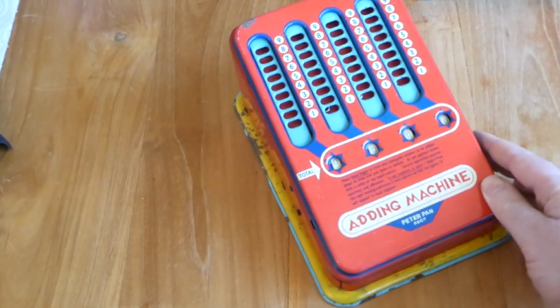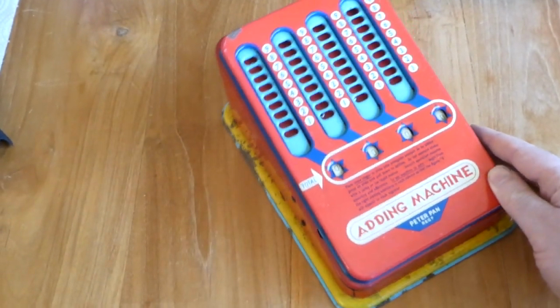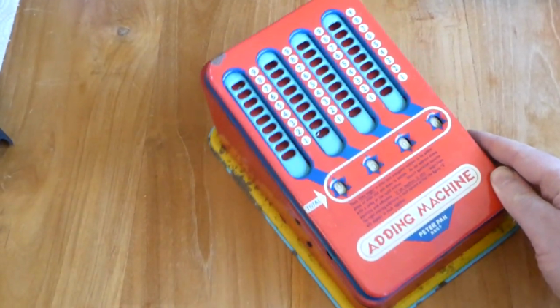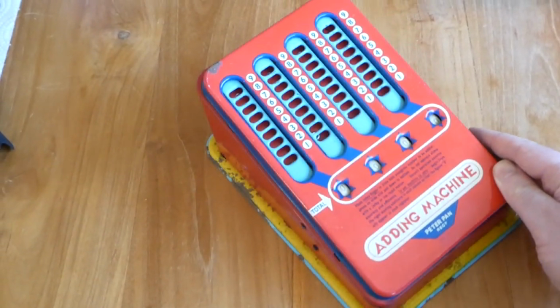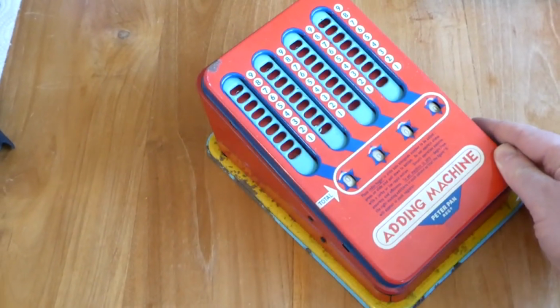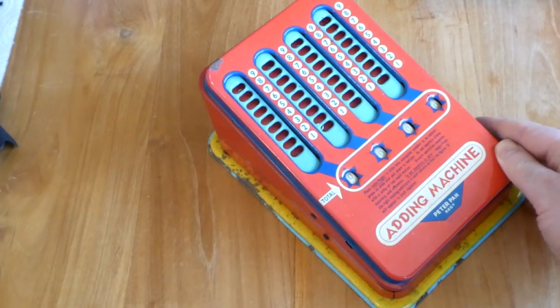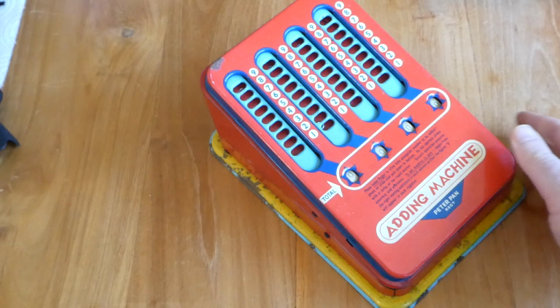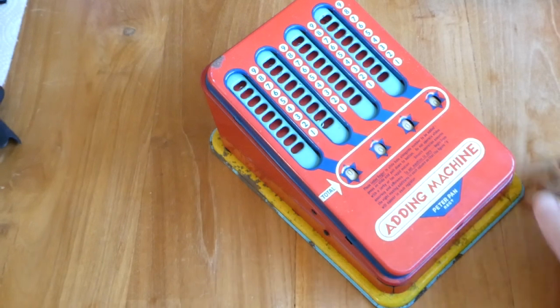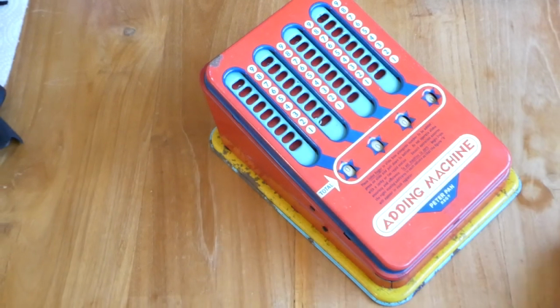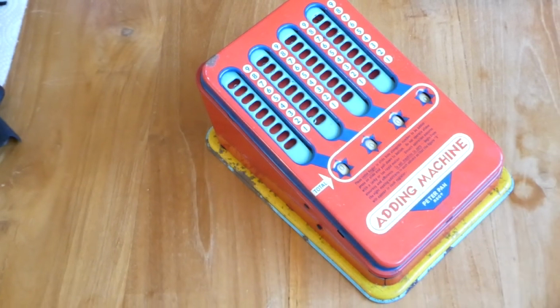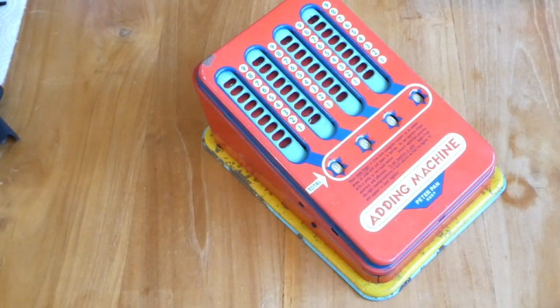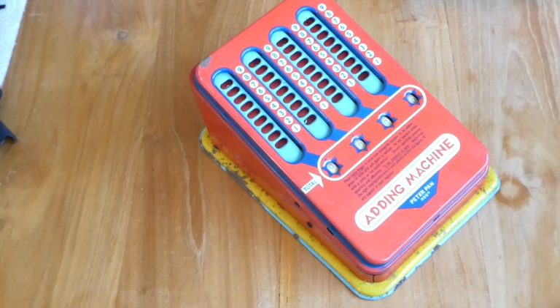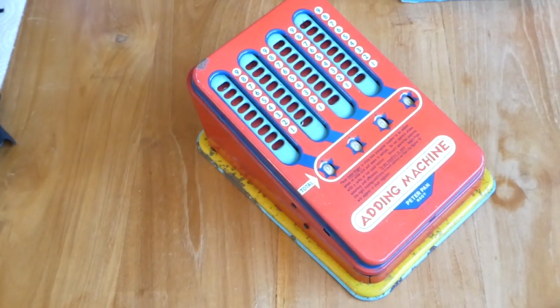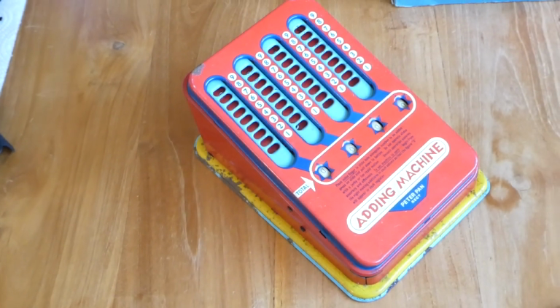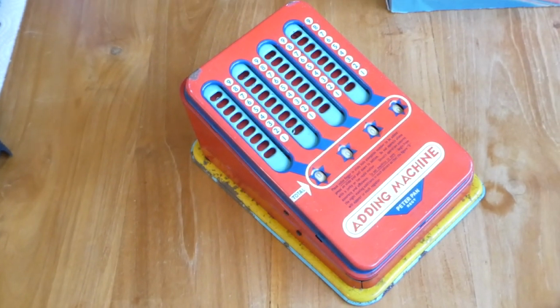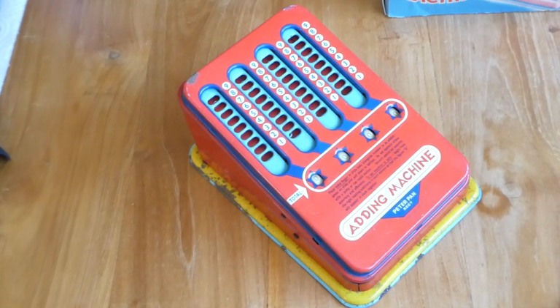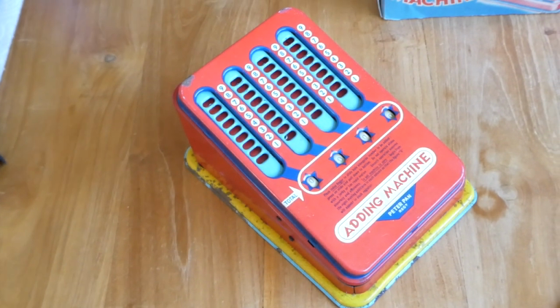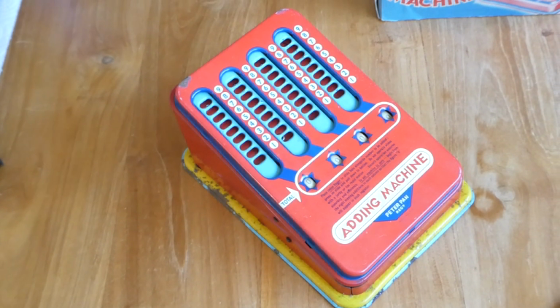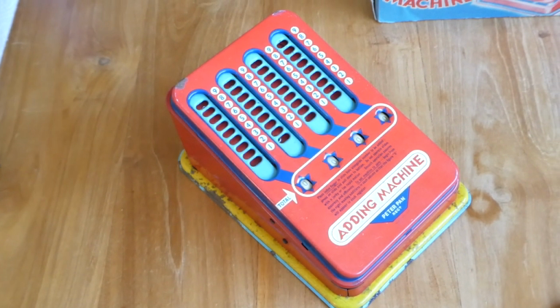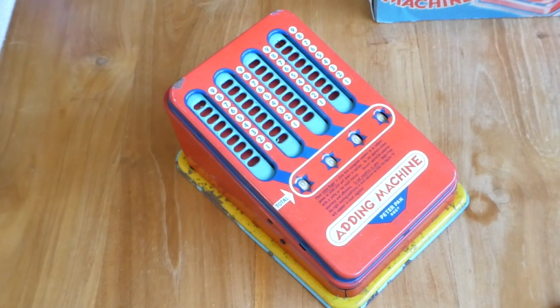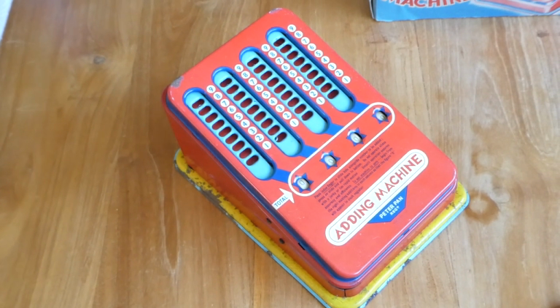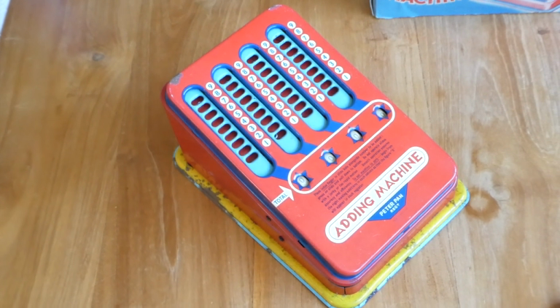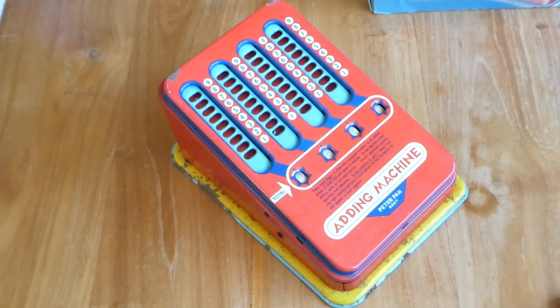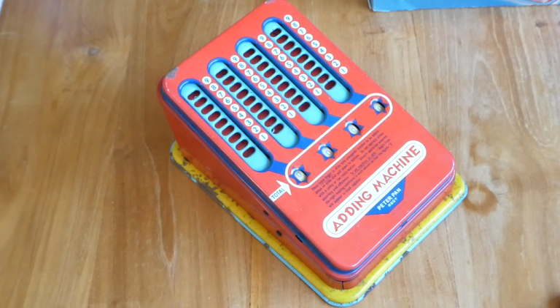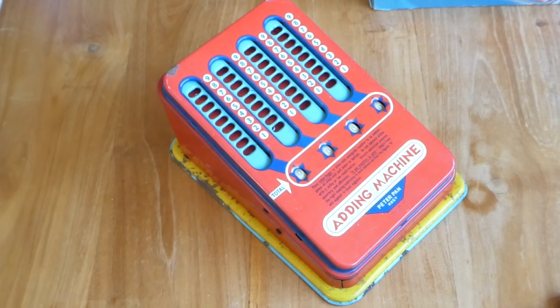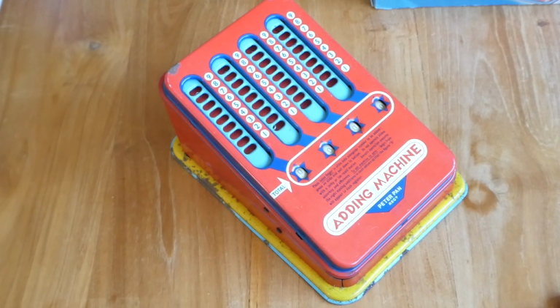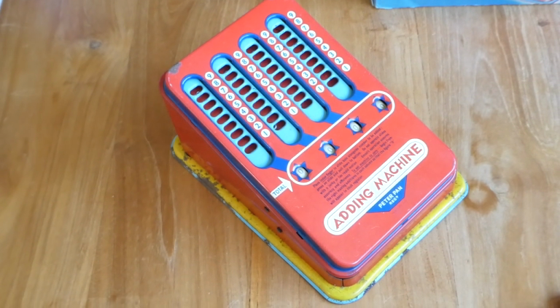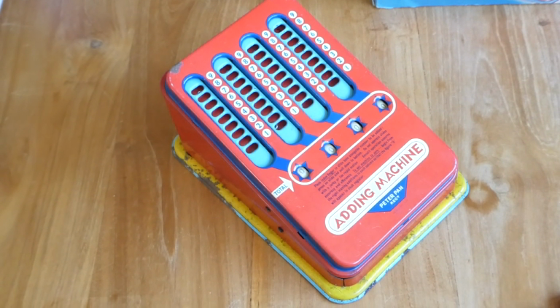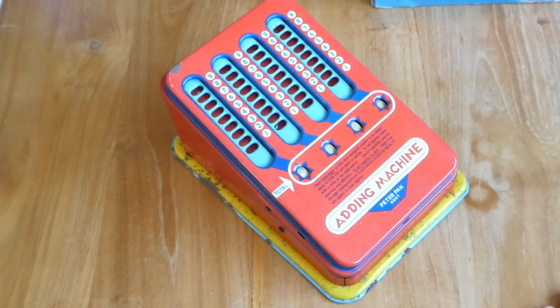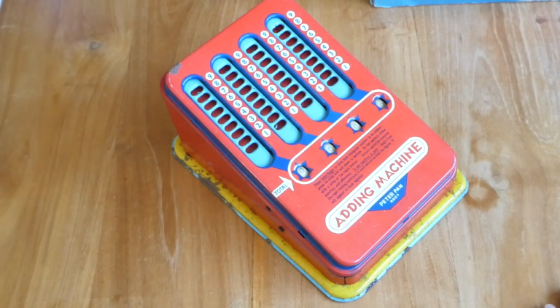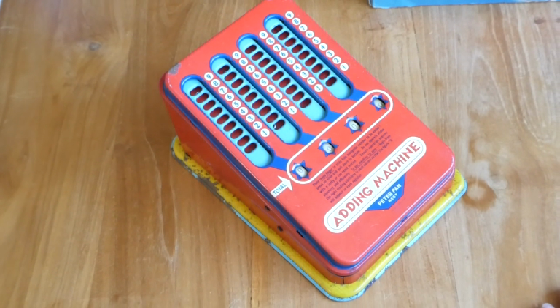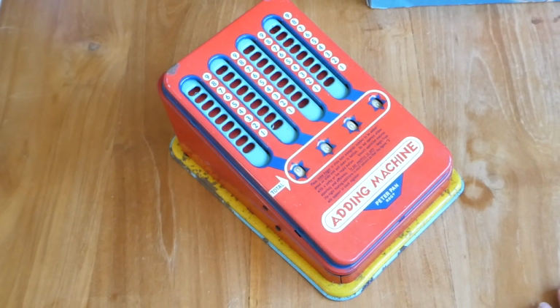So that was the Peter Pan adding machine. Thanks for watching.